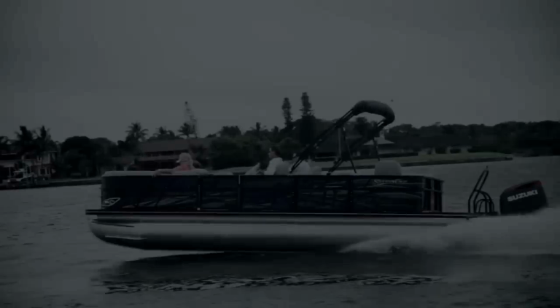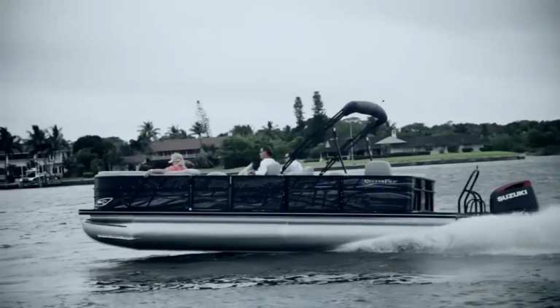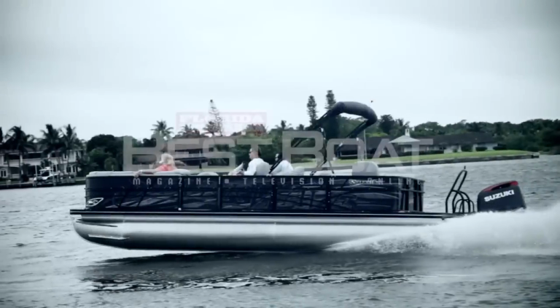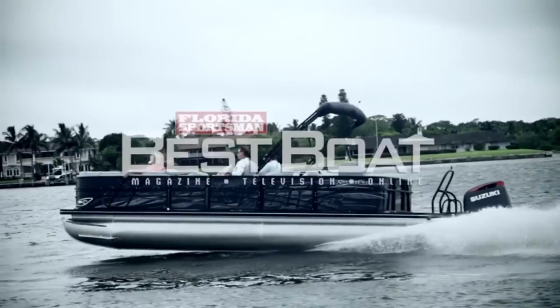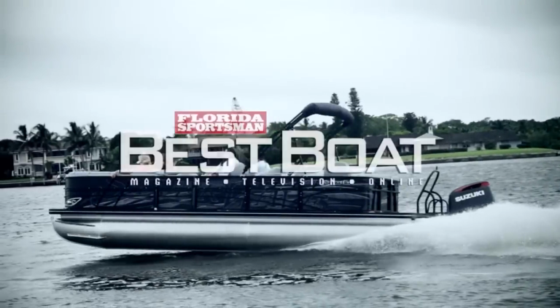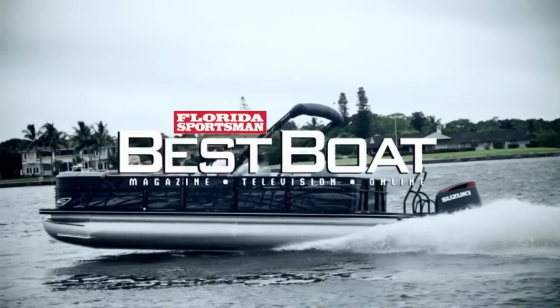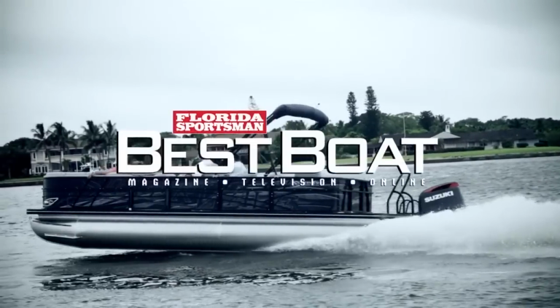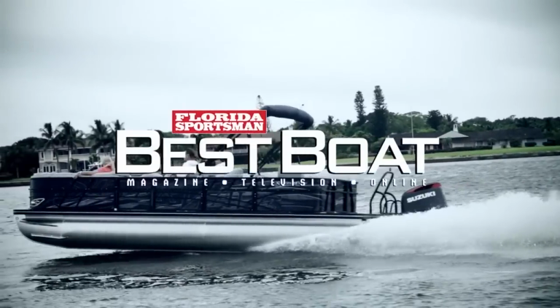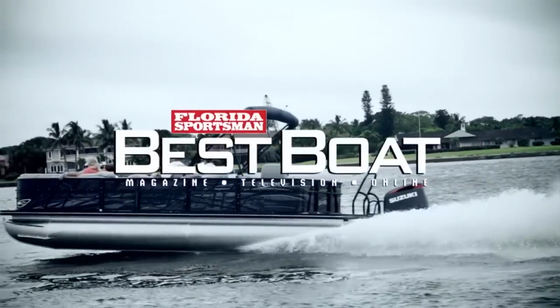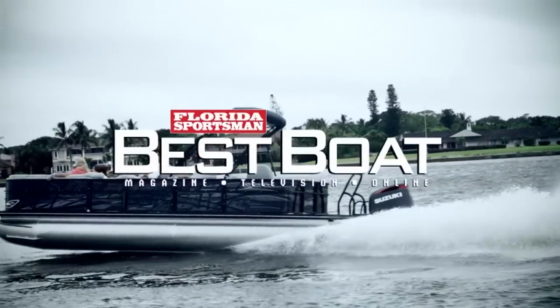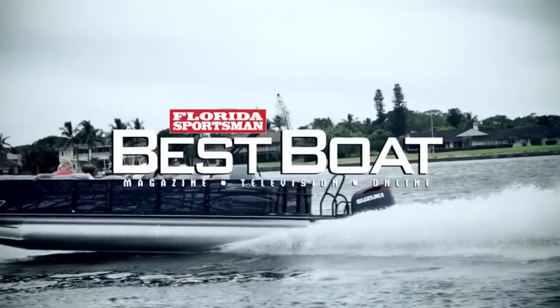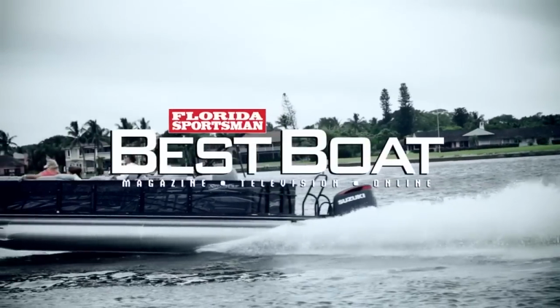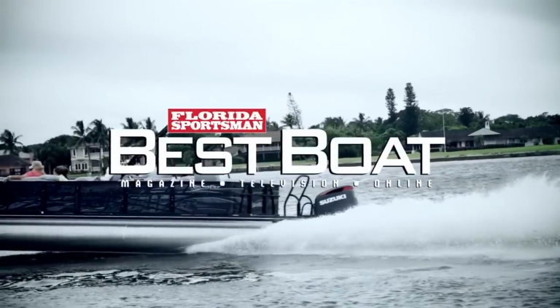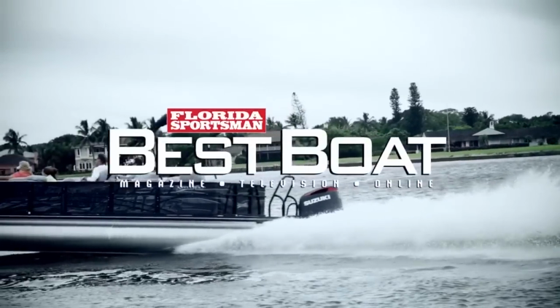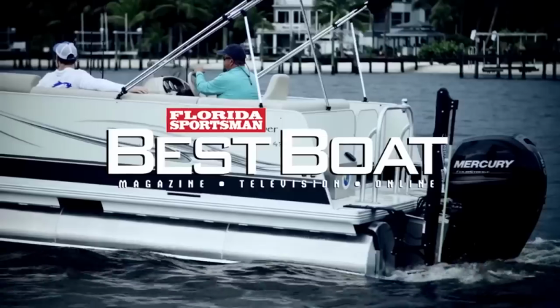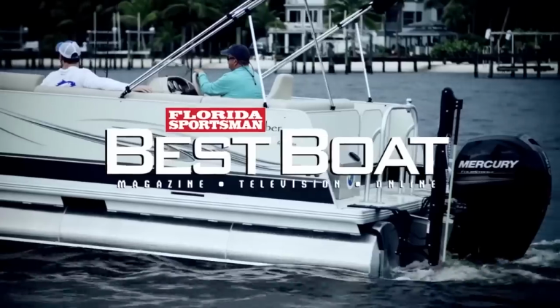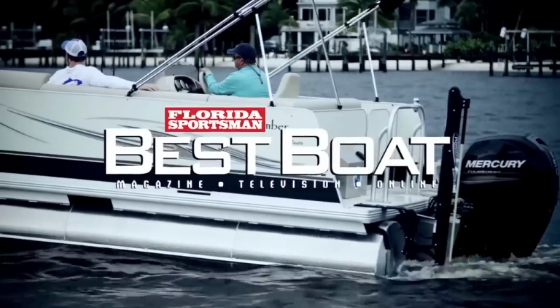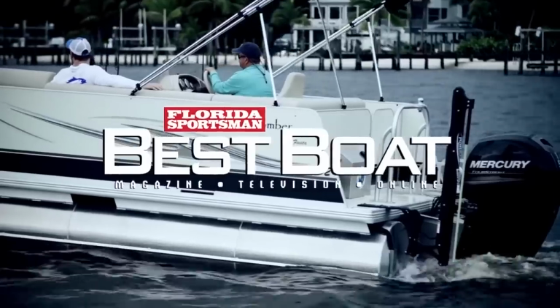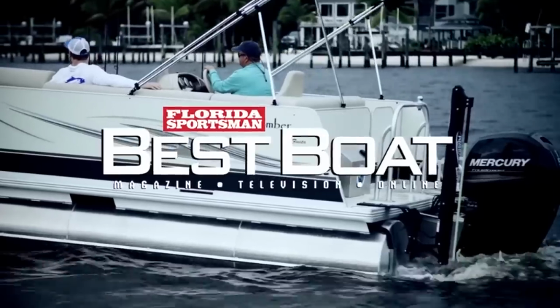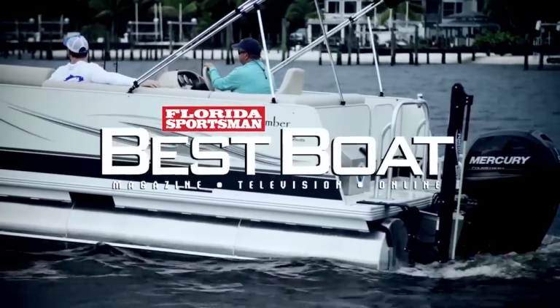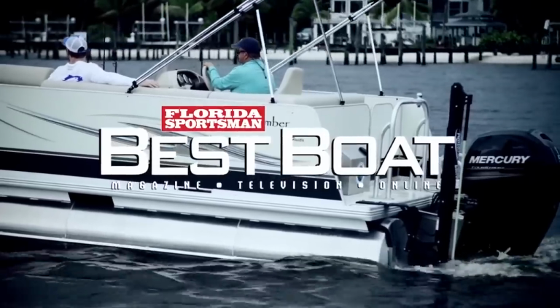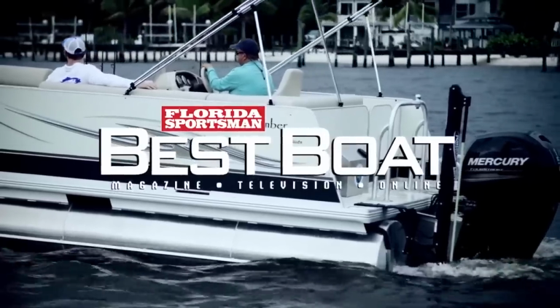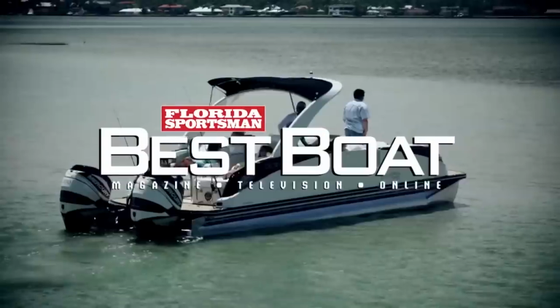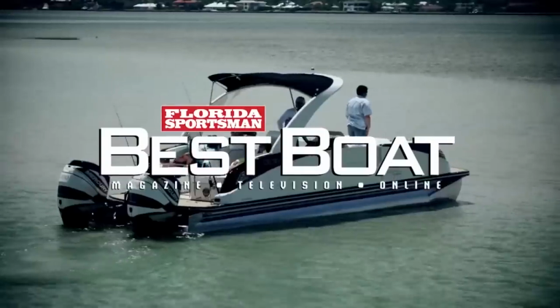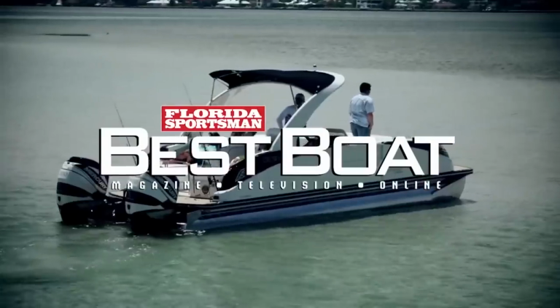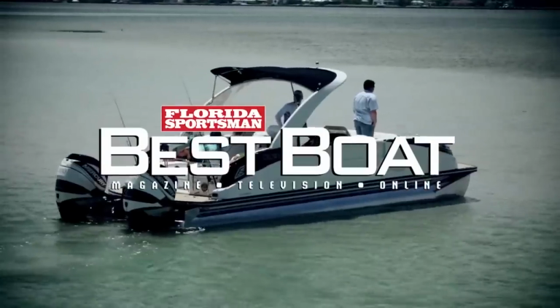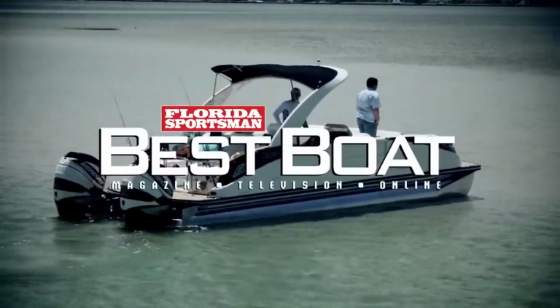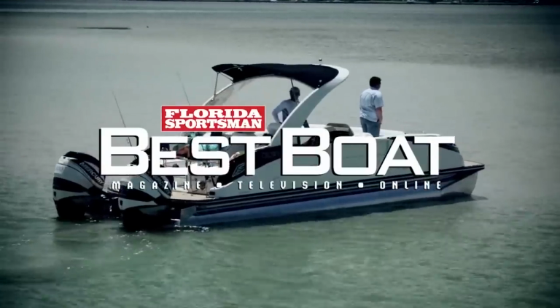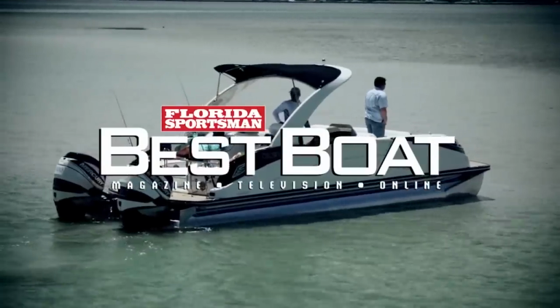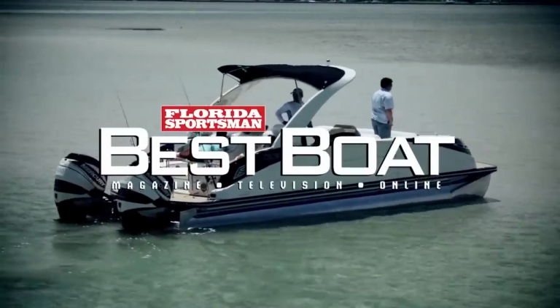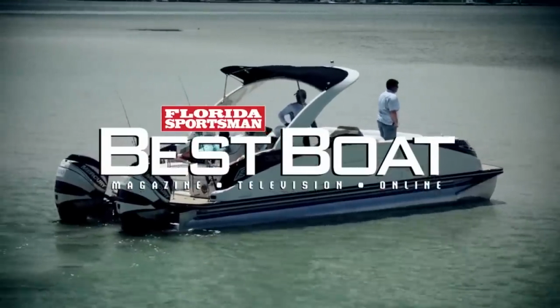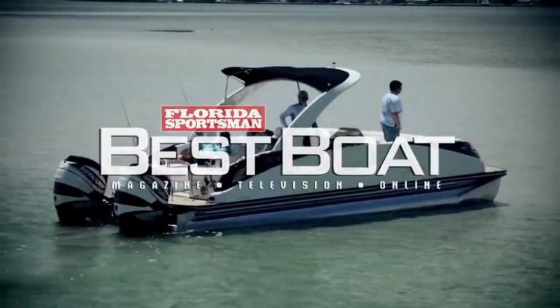Be sure to join us next week when we cover 20 to 27-foot pontoon boats on Florida's Sportsman Best Boat.